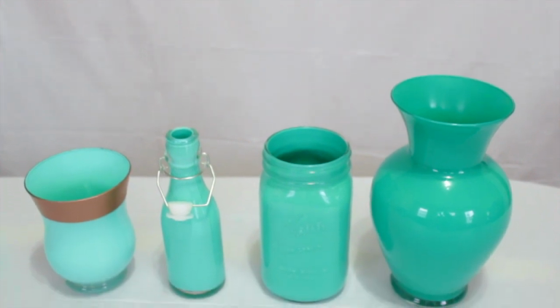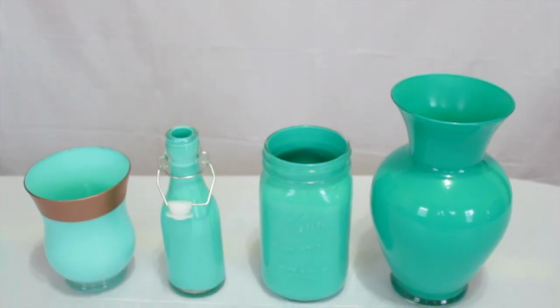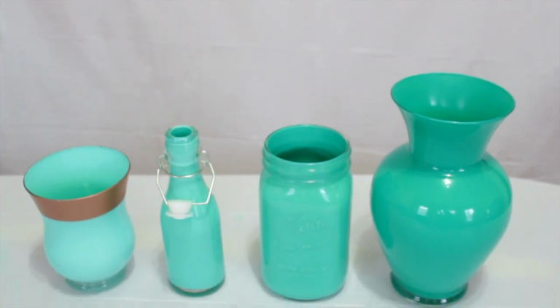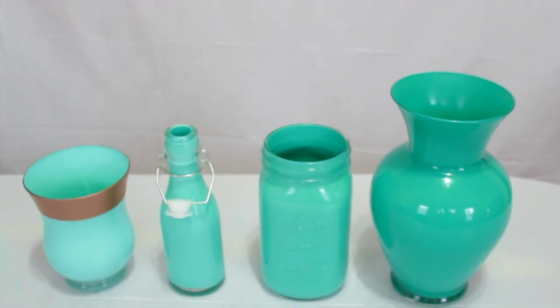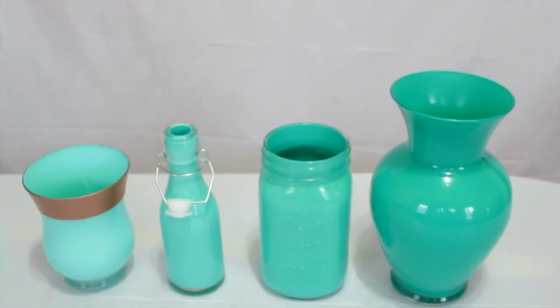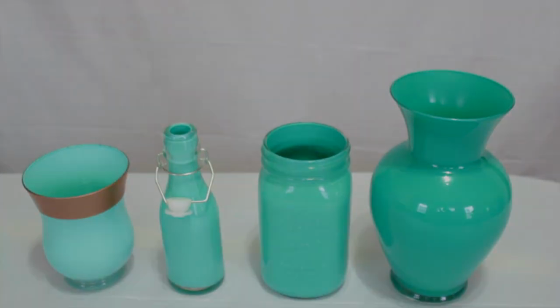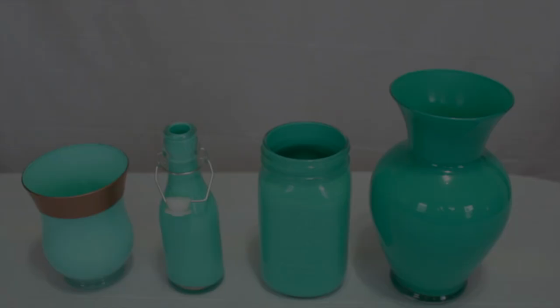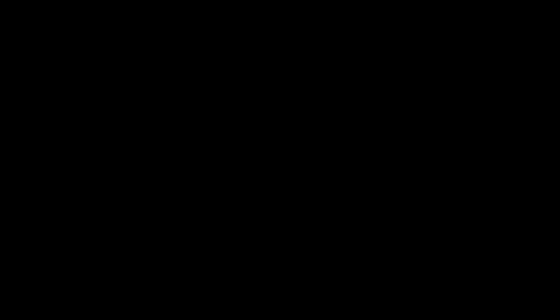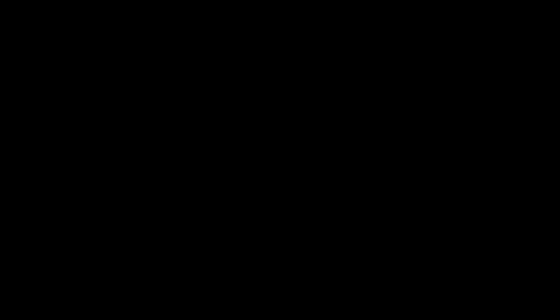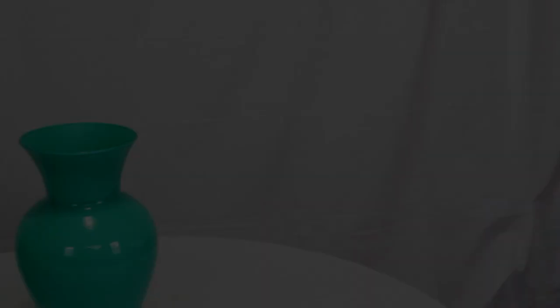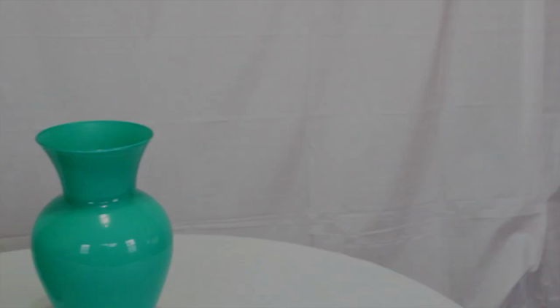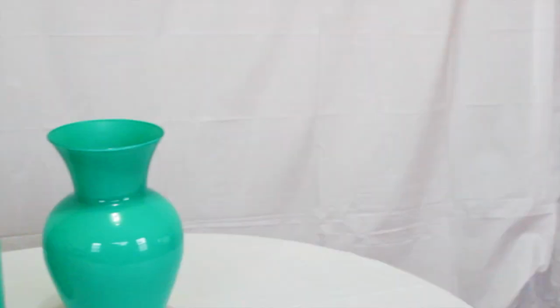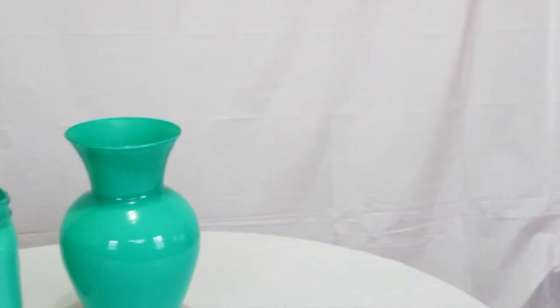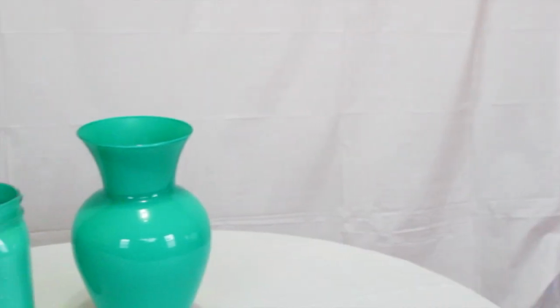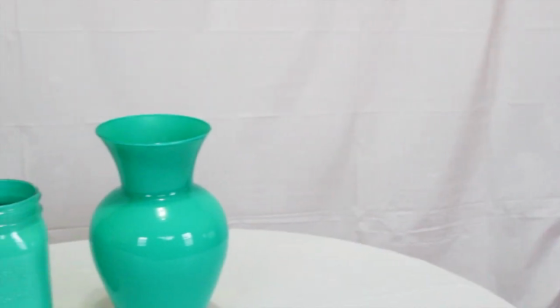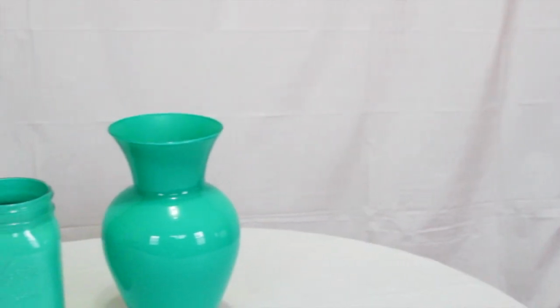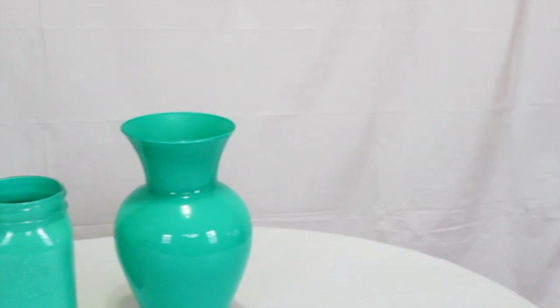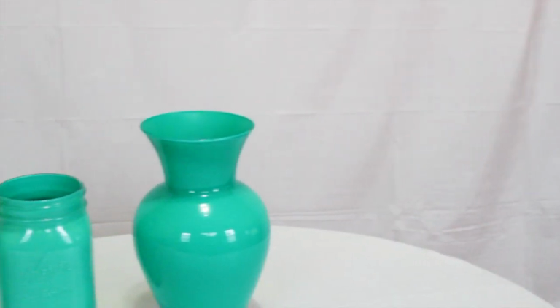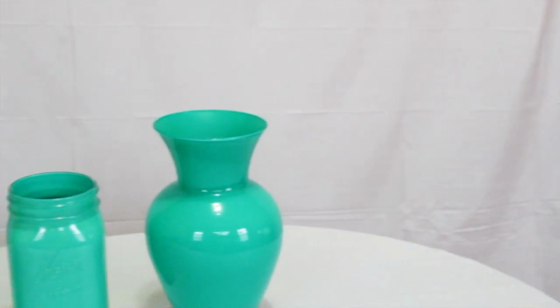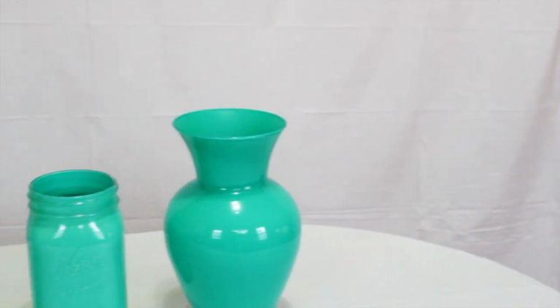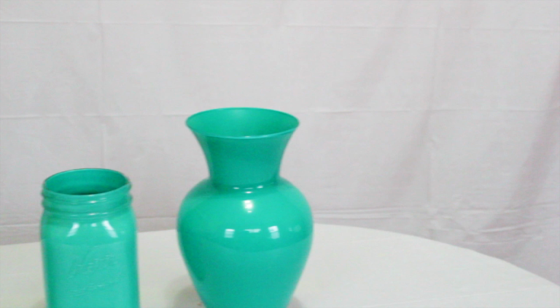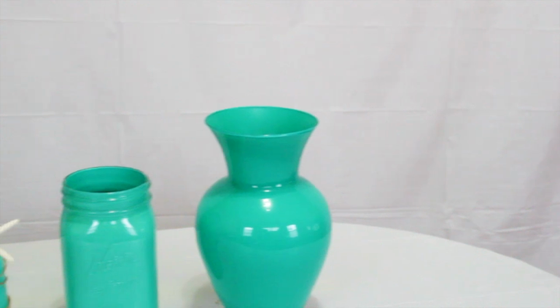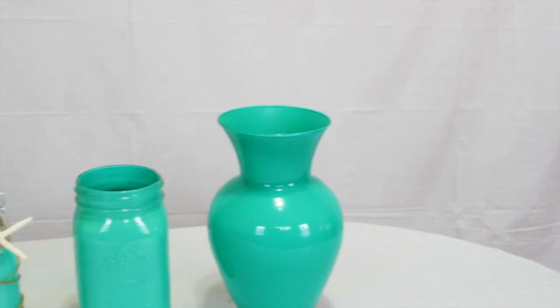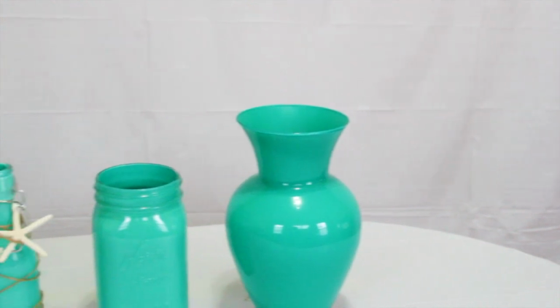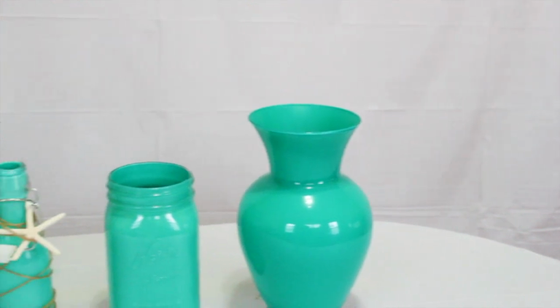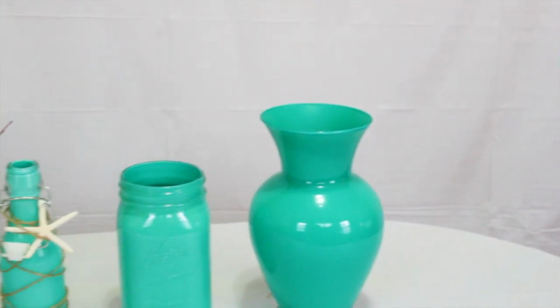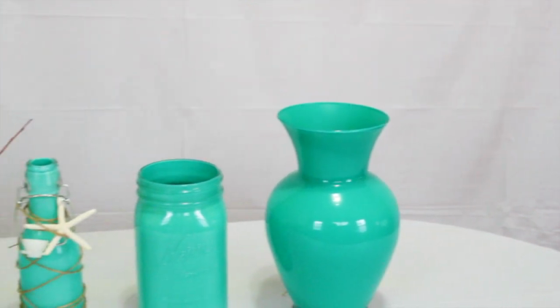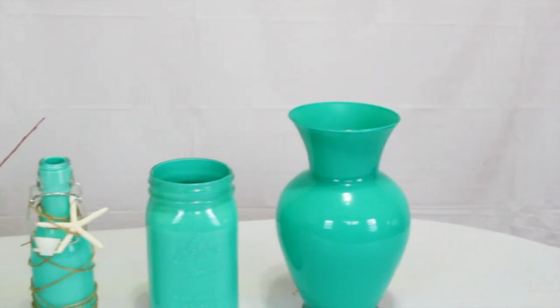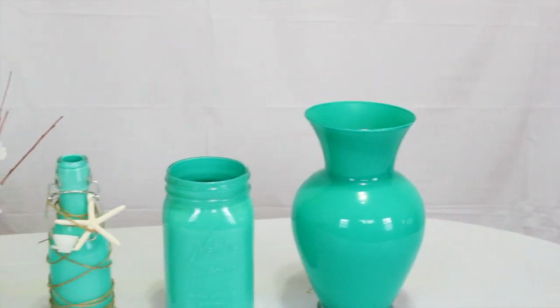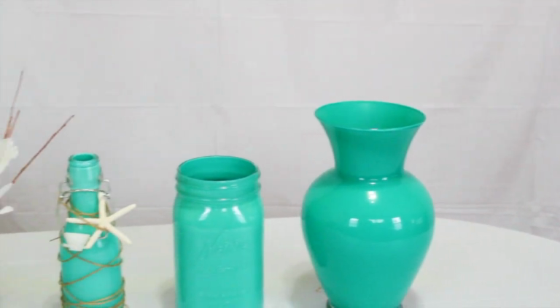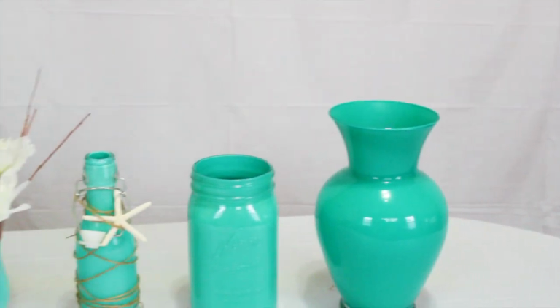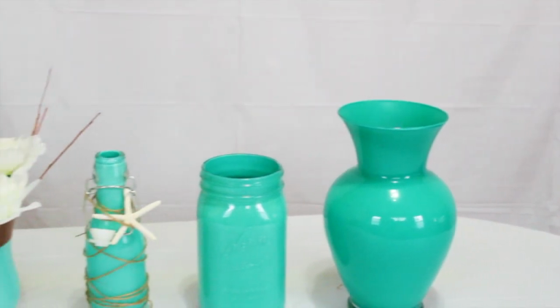Hi guys and welcome to my channel. Today I'm going to show you how to create these painted vases.